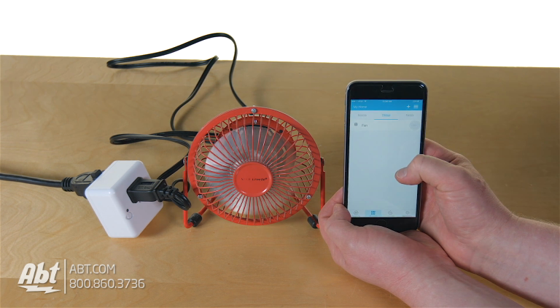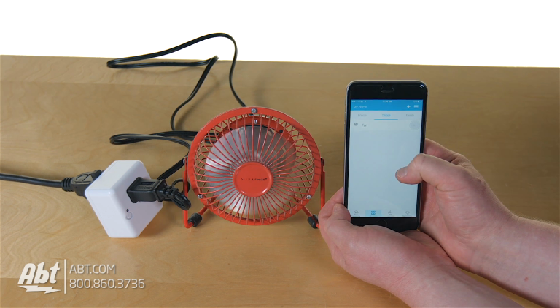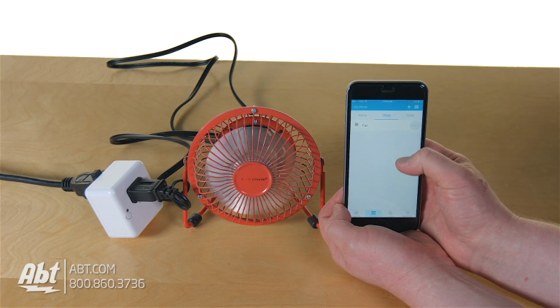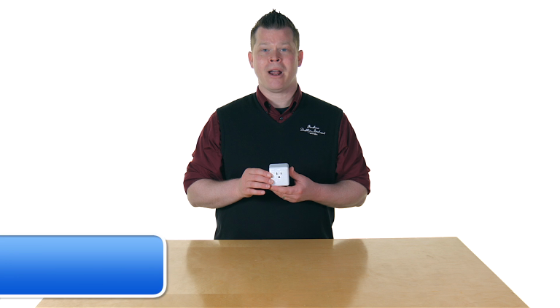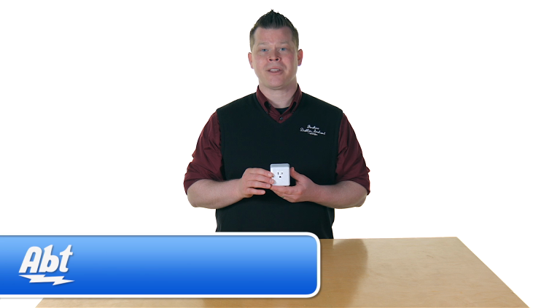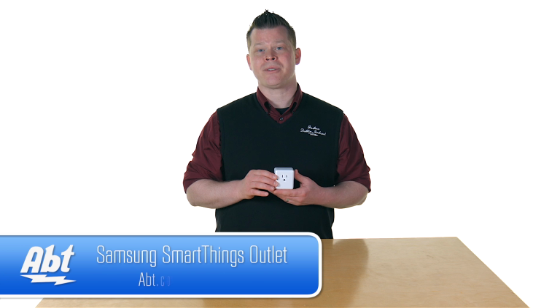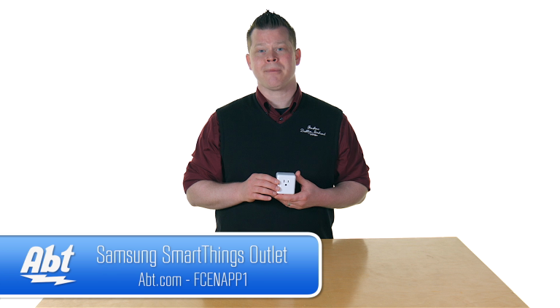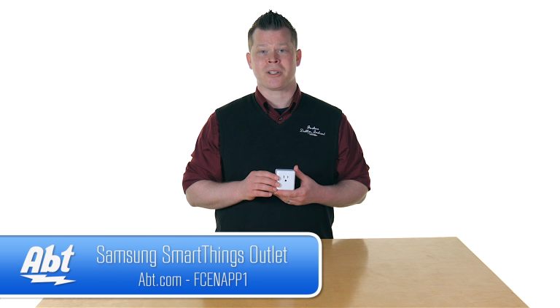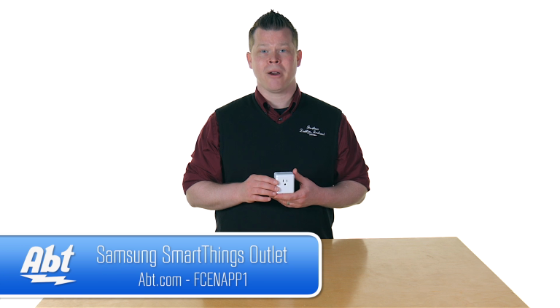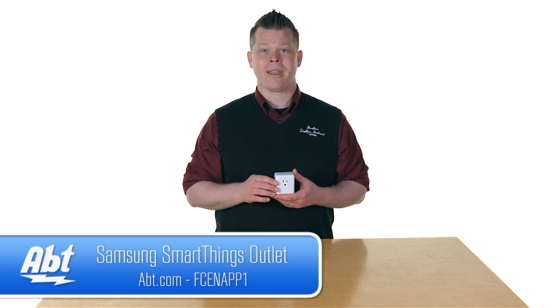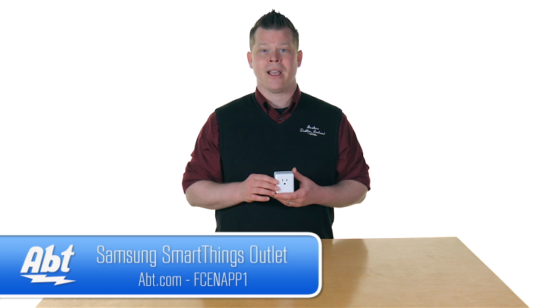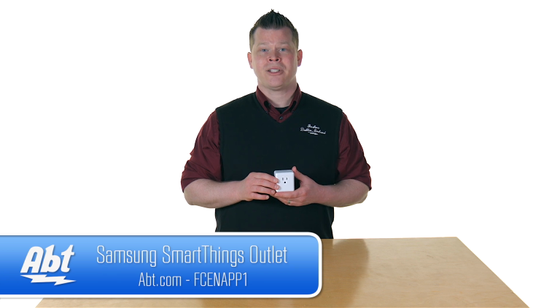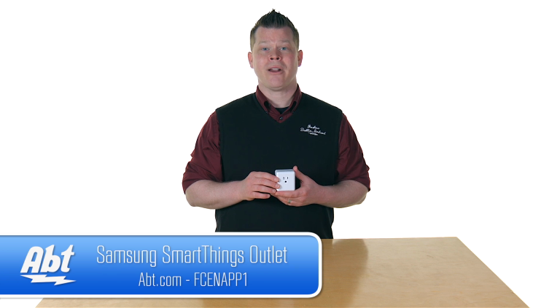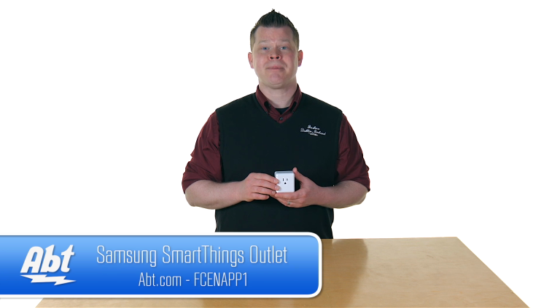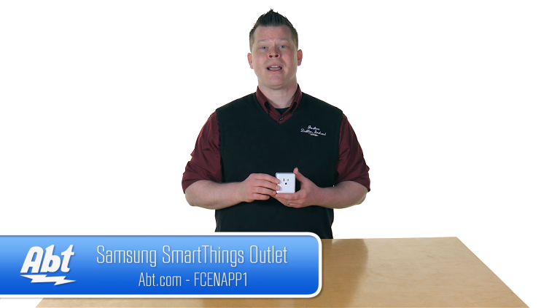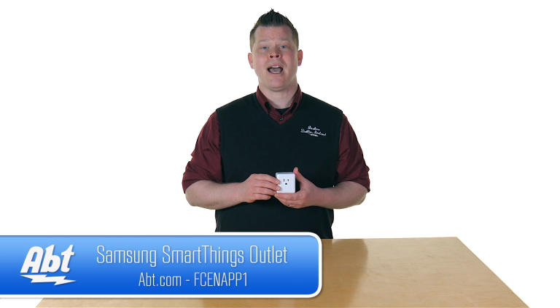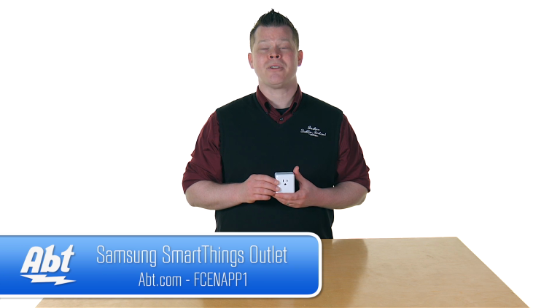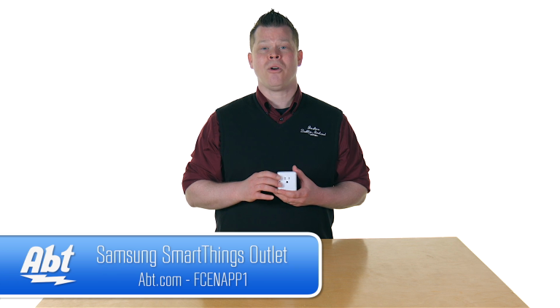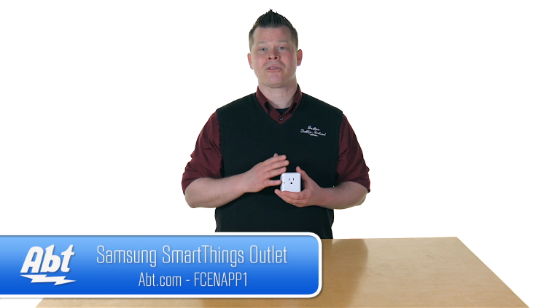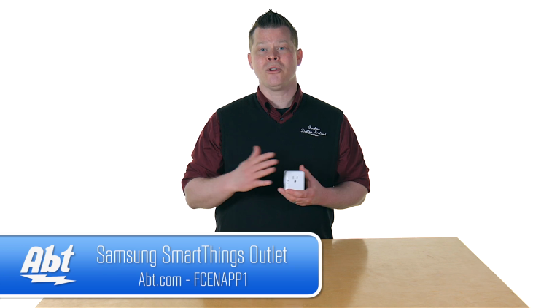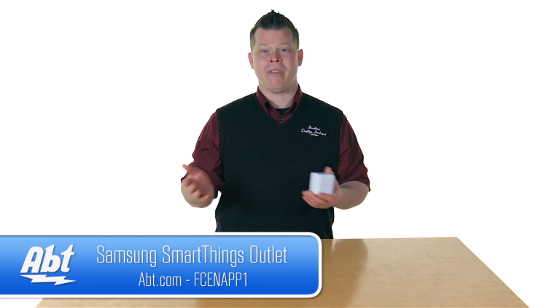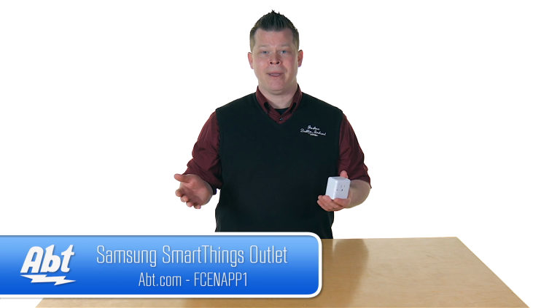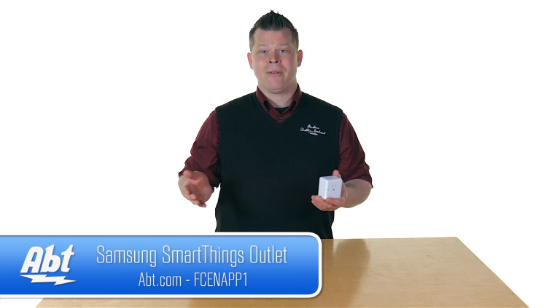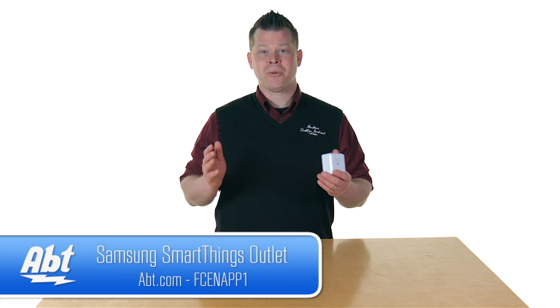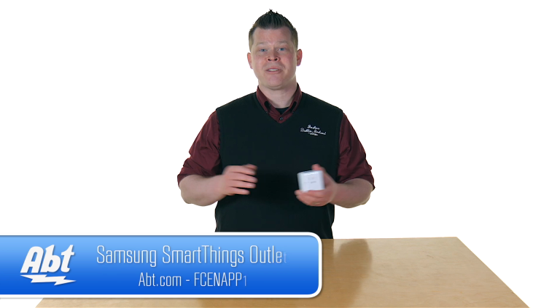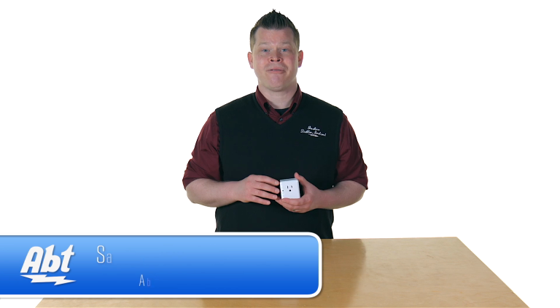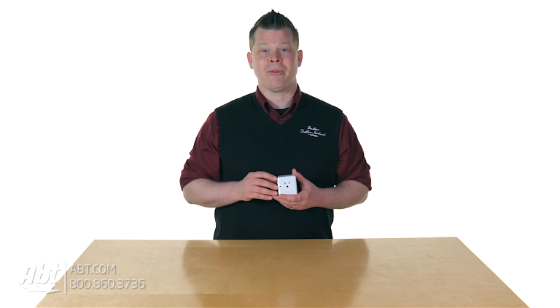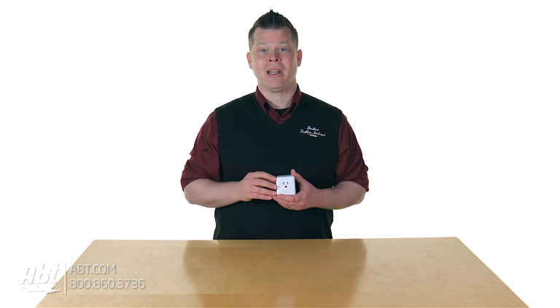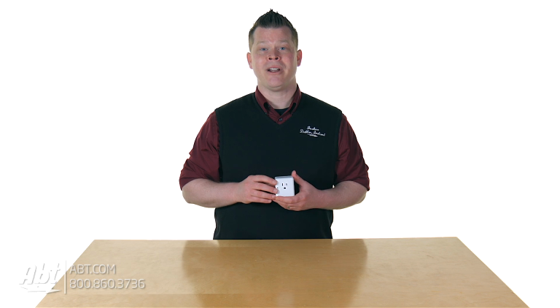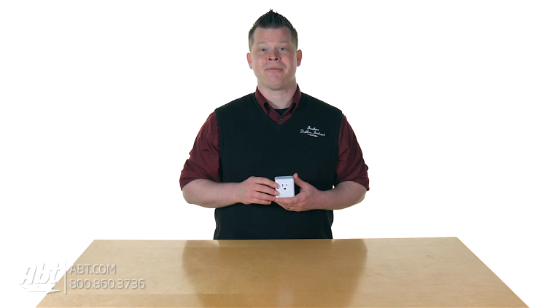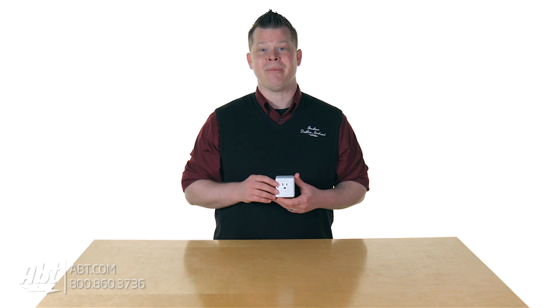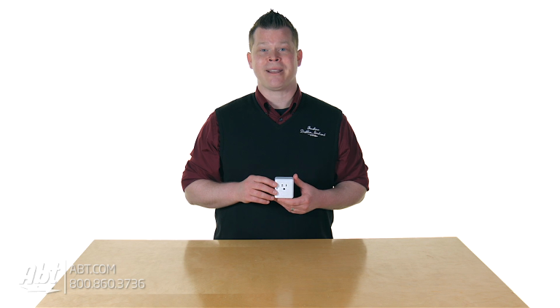So that's one of many products from Samsung SmartThings. Check out apt.com — there's a whole slew of them. Which one is your favorite? We'd love to hear some feedback.